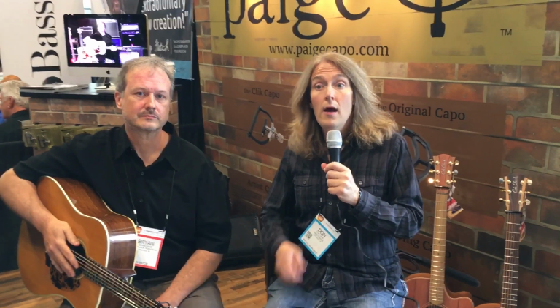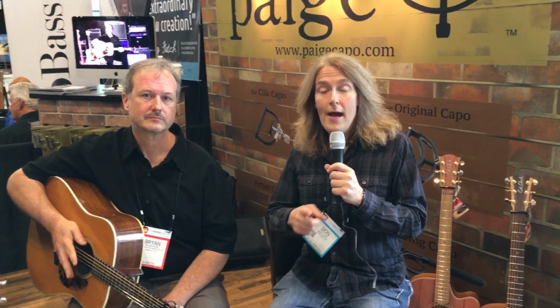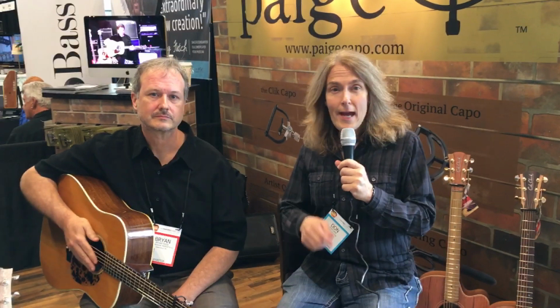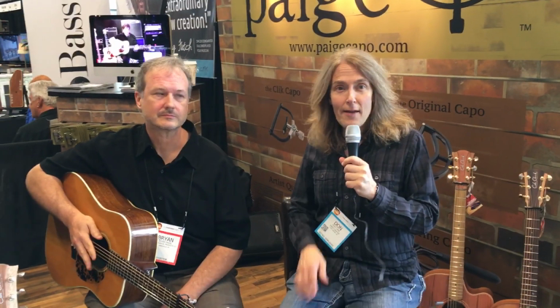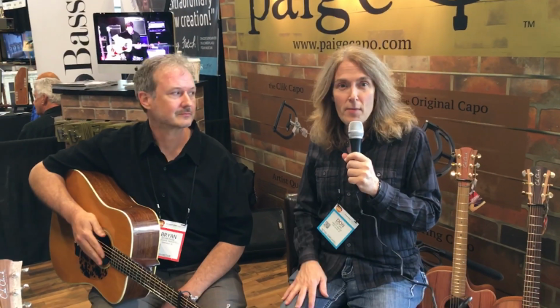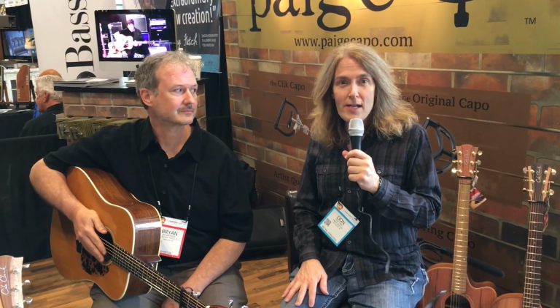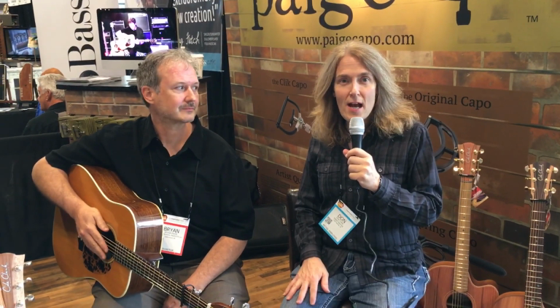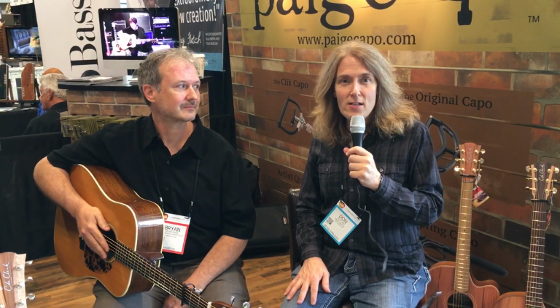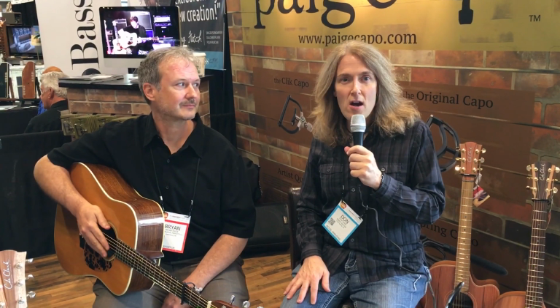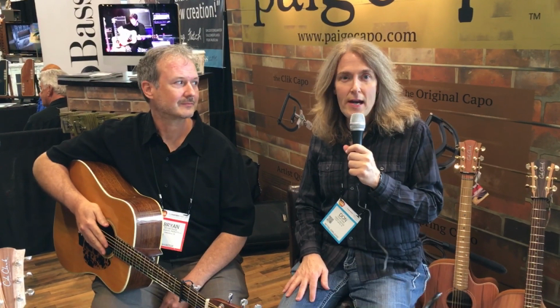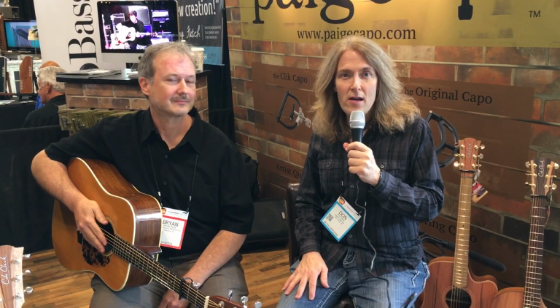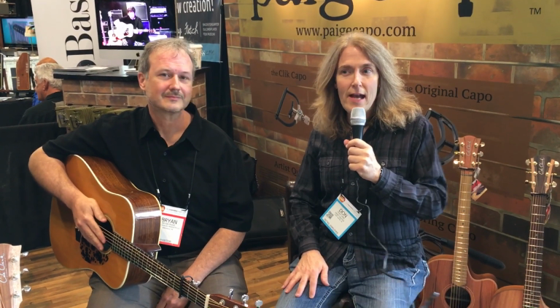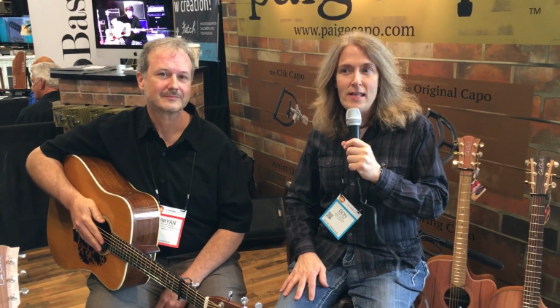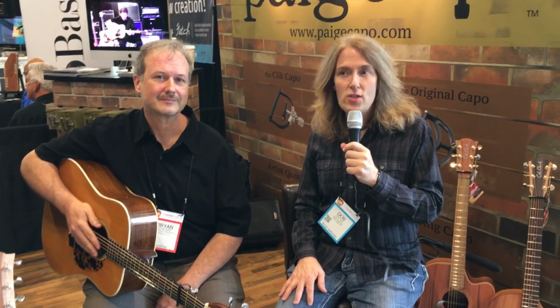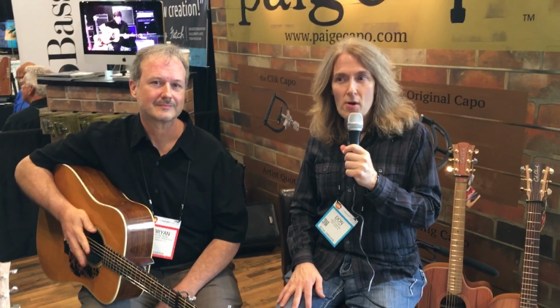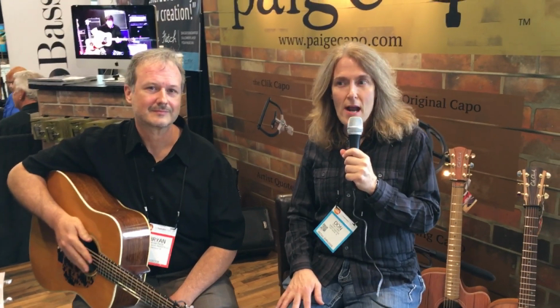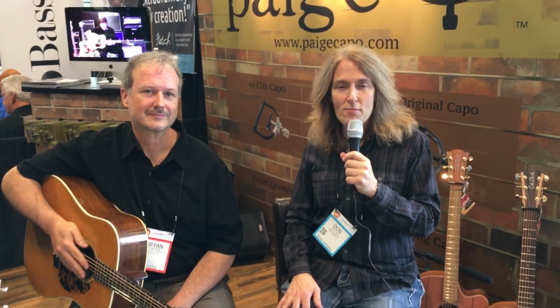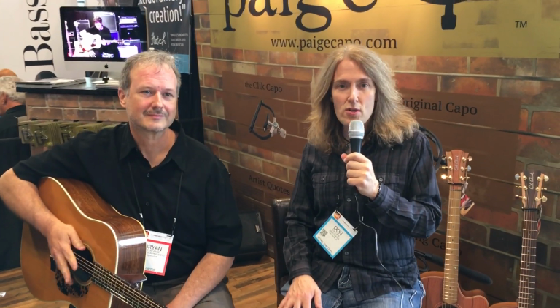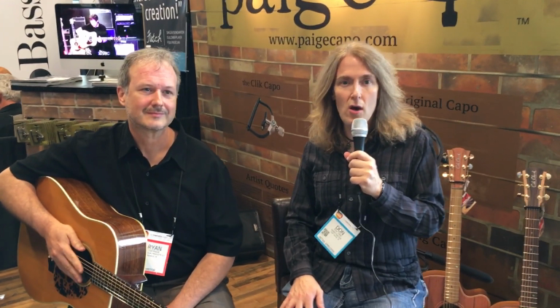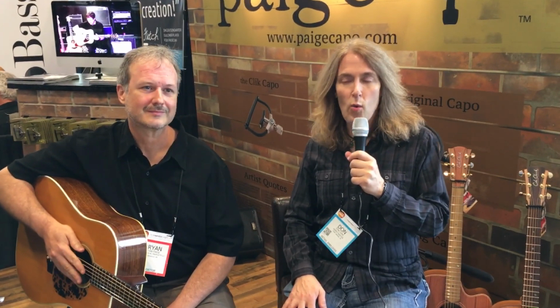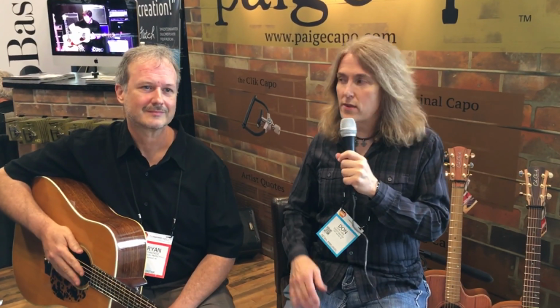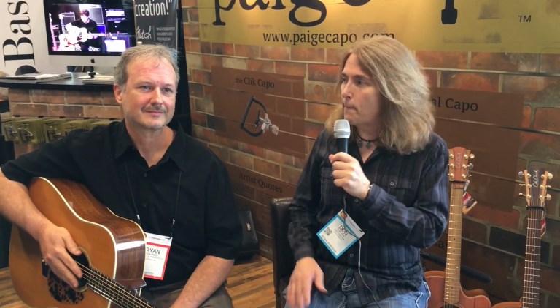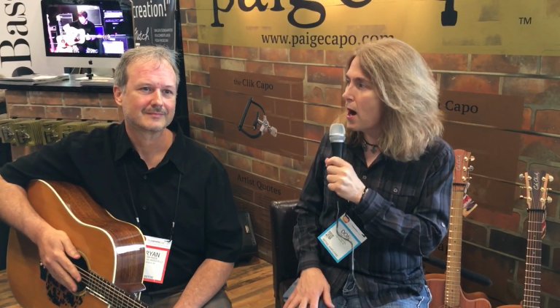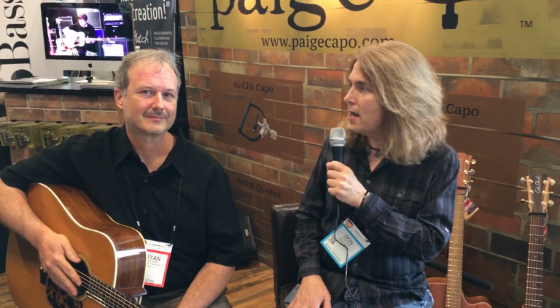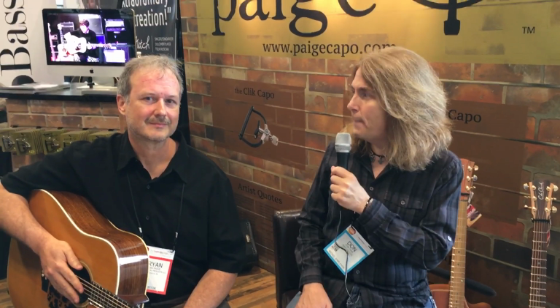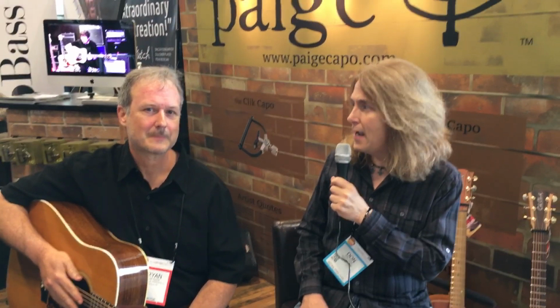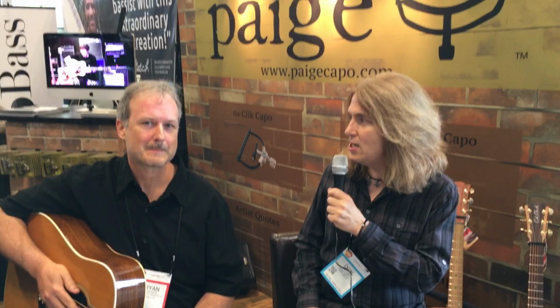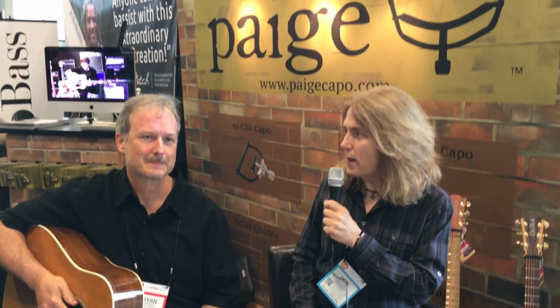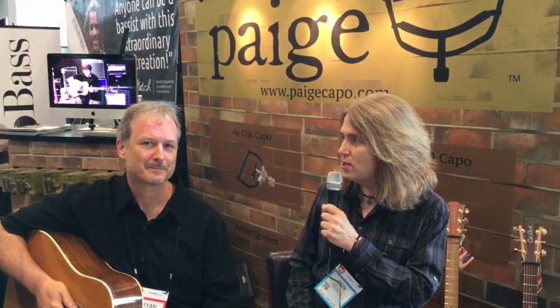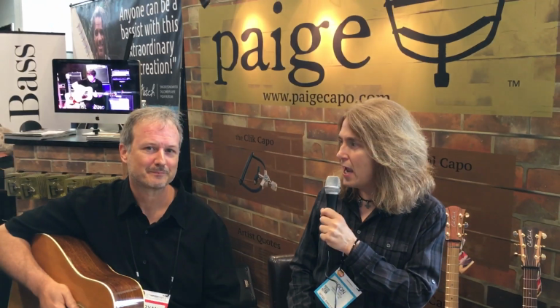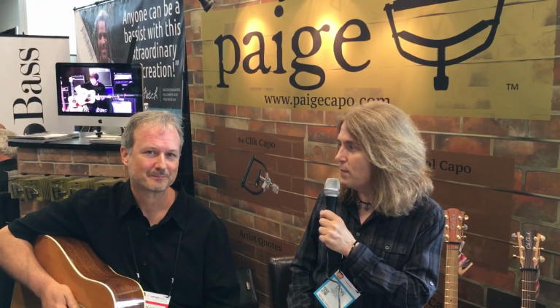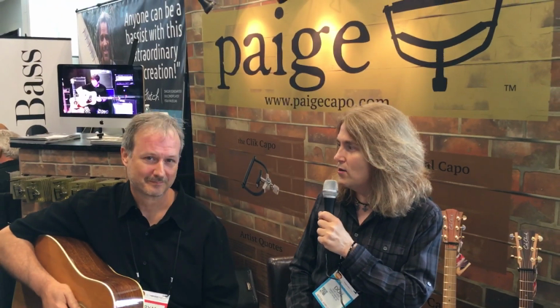Hey everybody, Don Carr here at the Summer NAMM show with Brian Page, Page Capos.